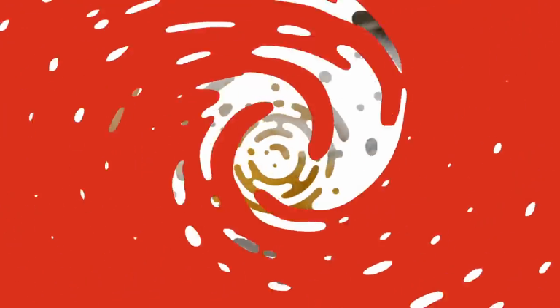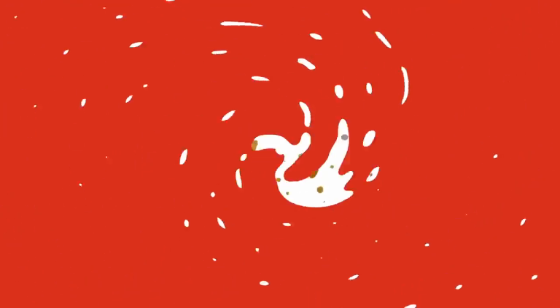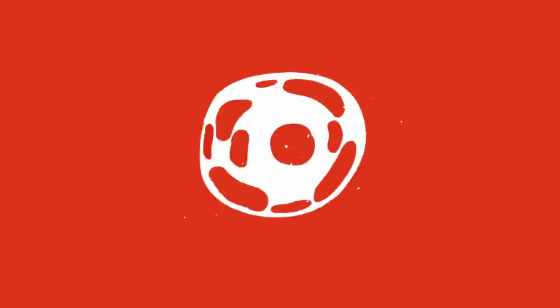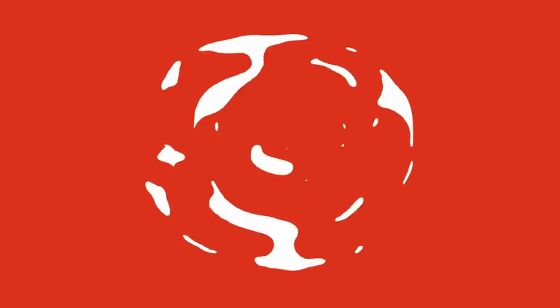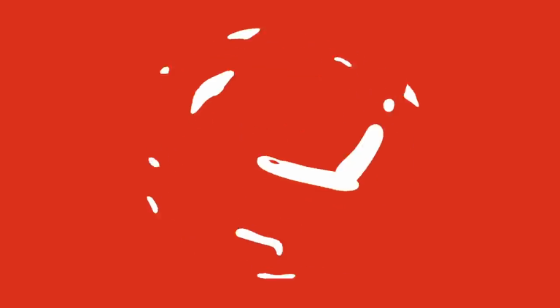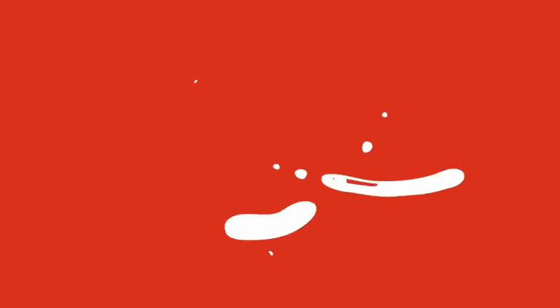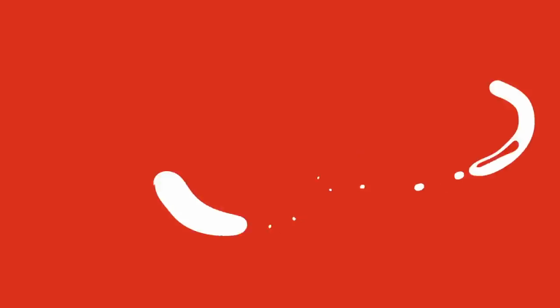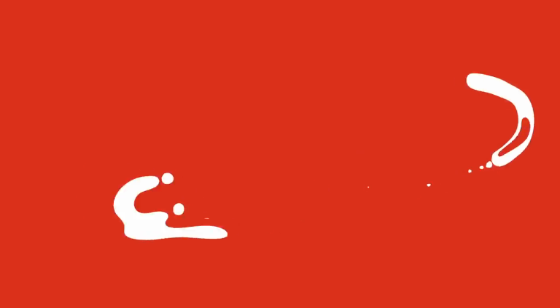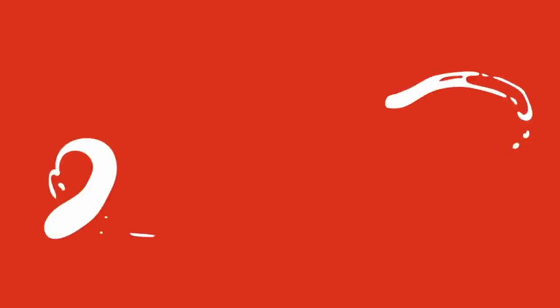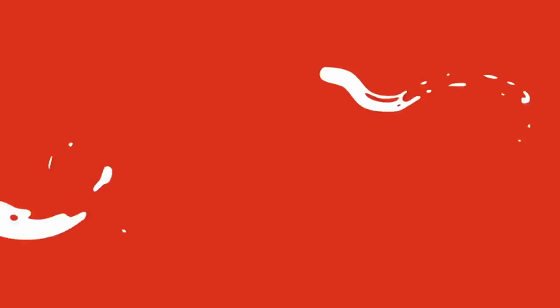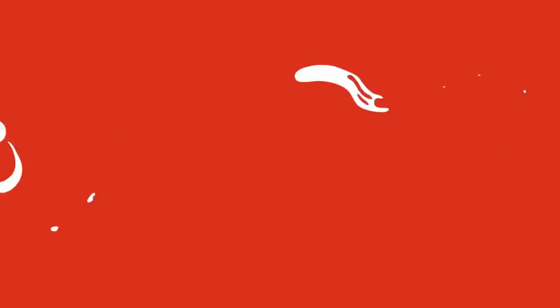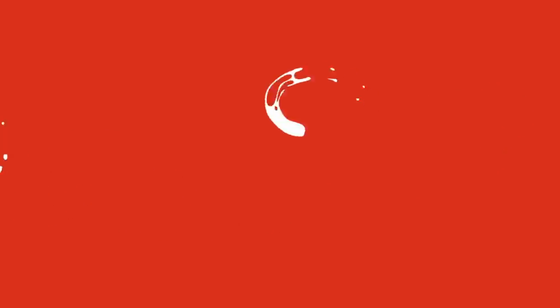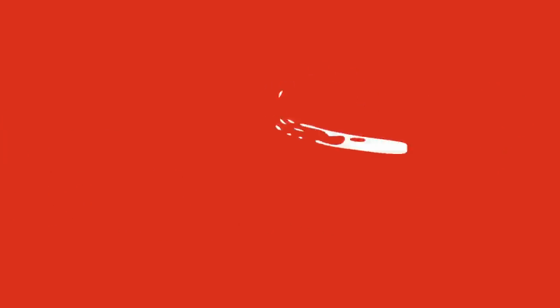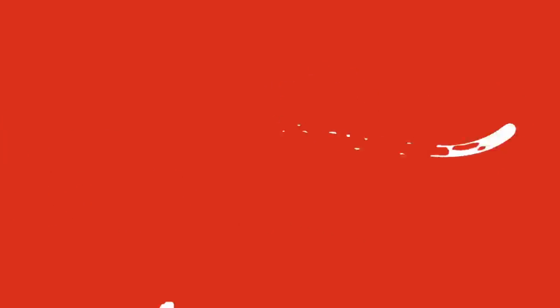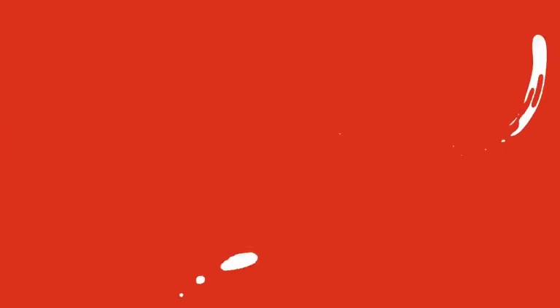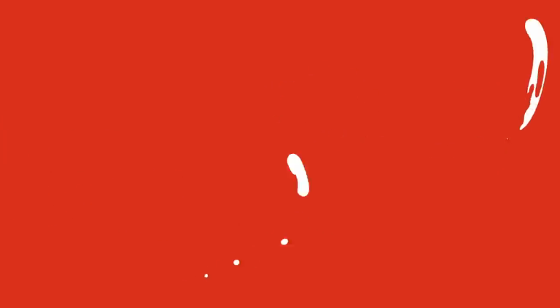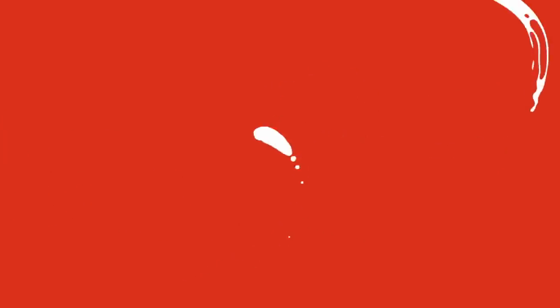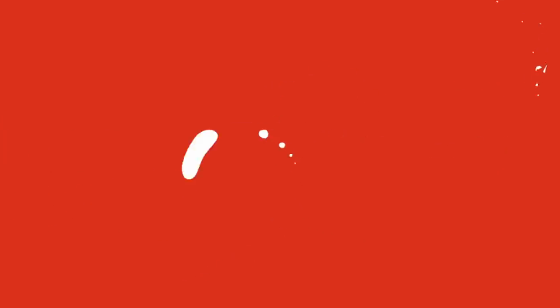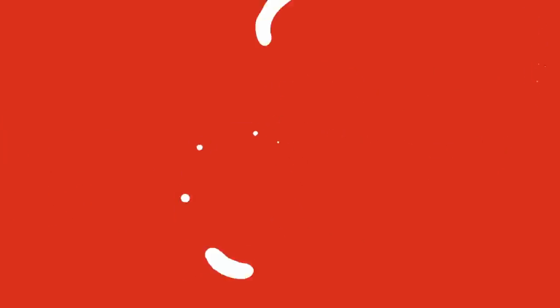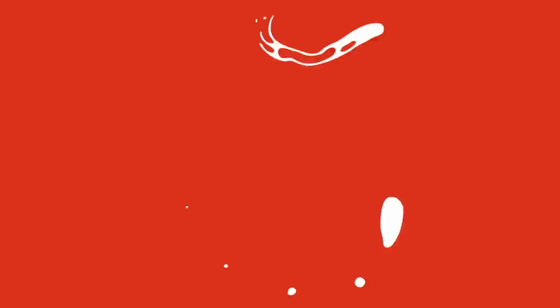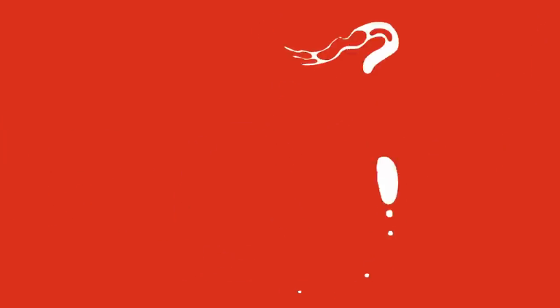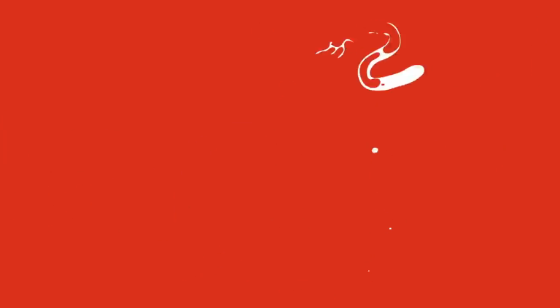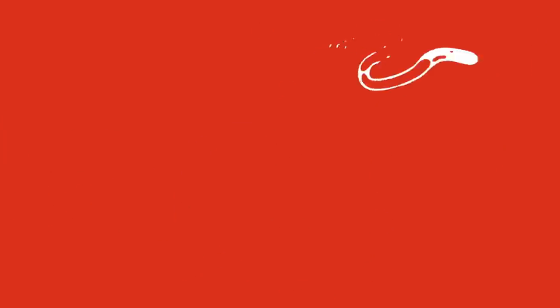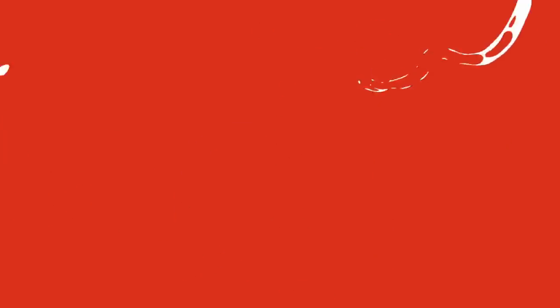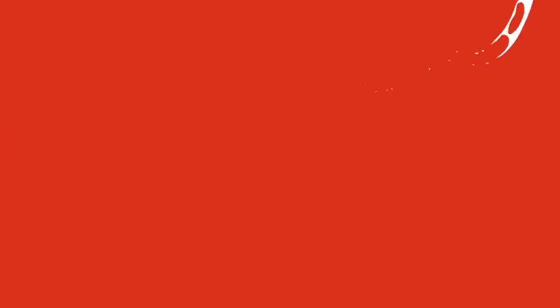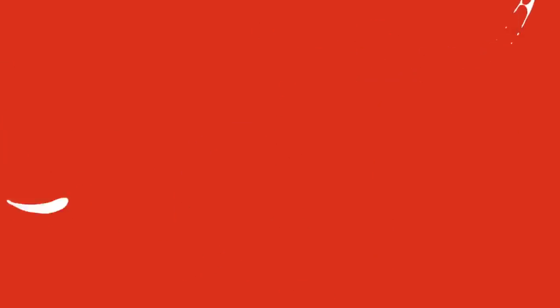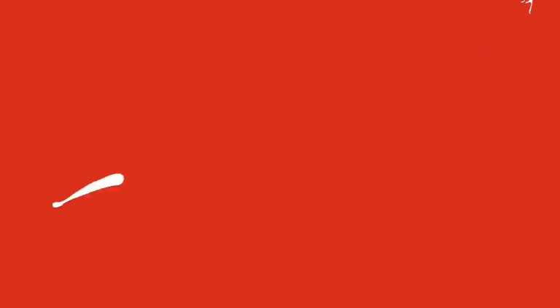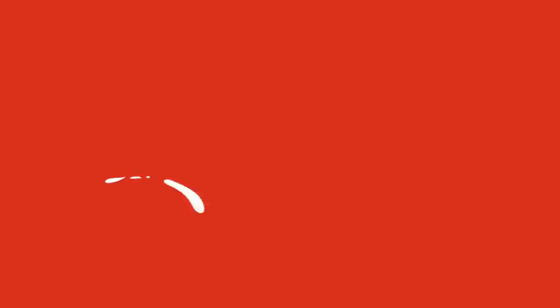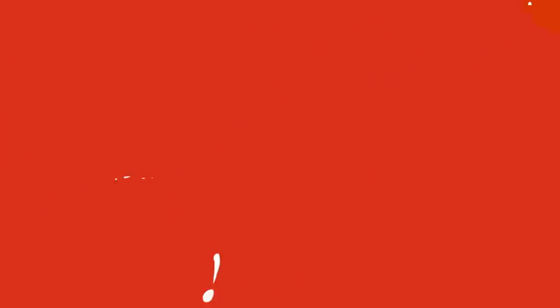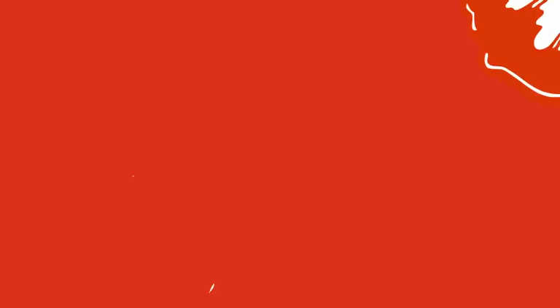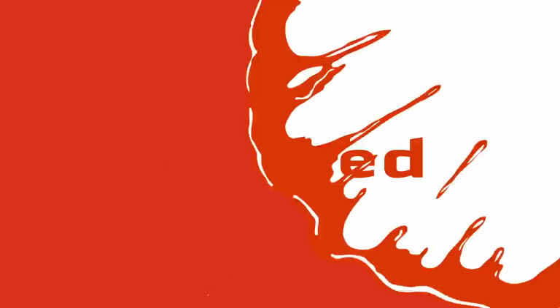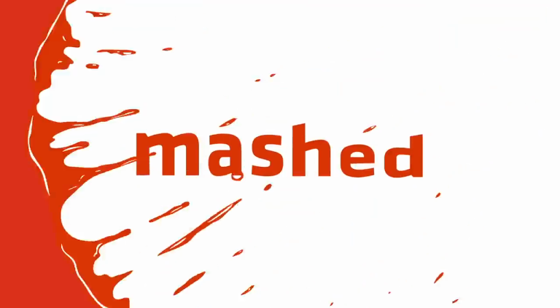Thanks for watching! Click the Mashed icon to subscribe to our YouTube channel, and check out all this other cool stuff we know you'll love, too!